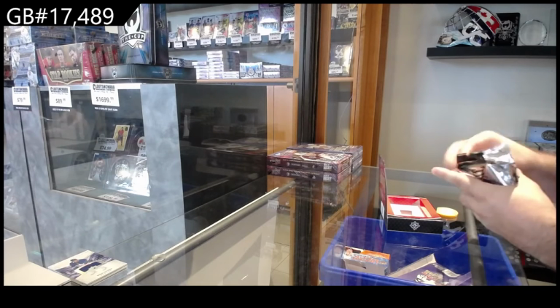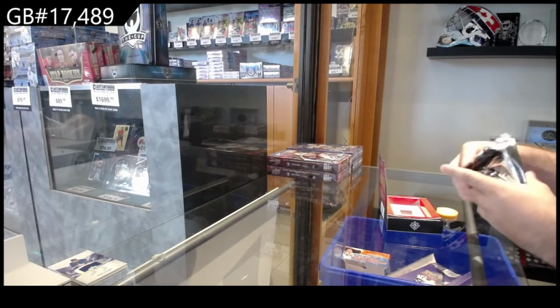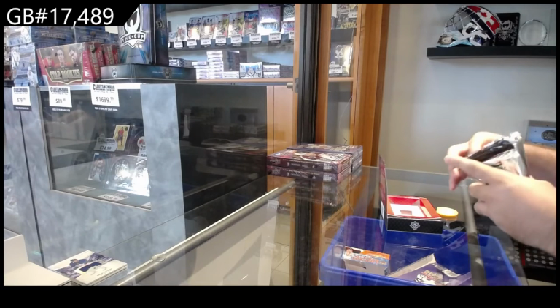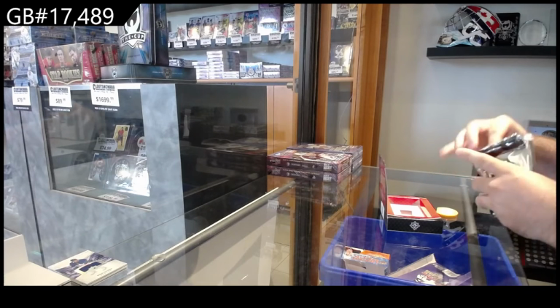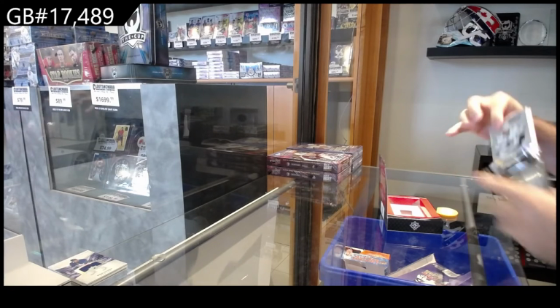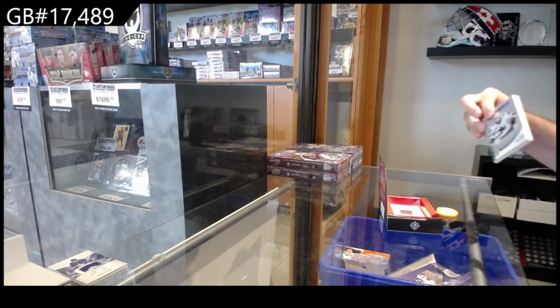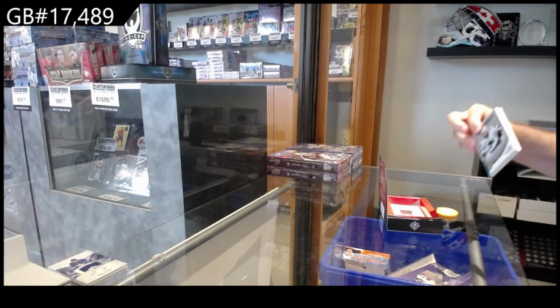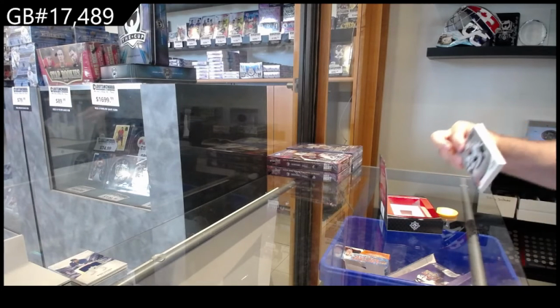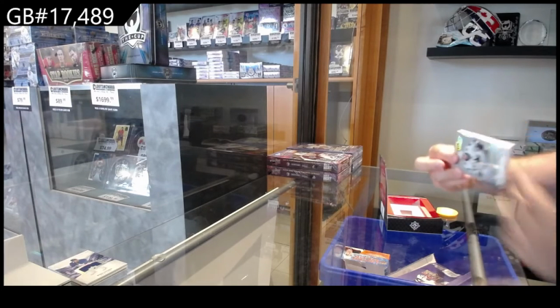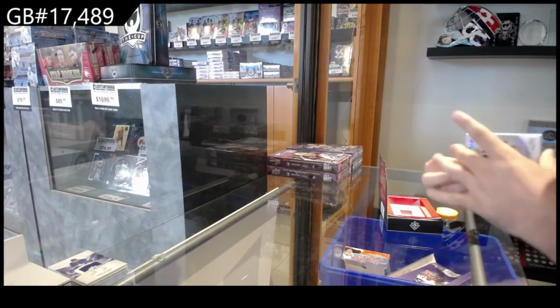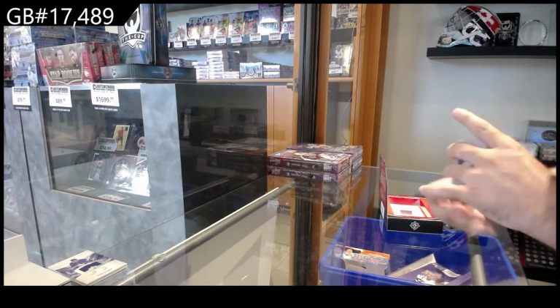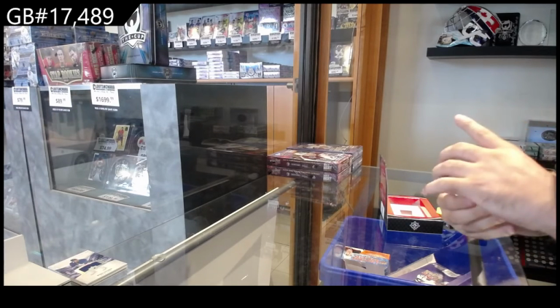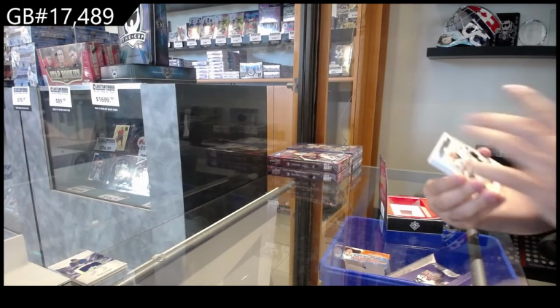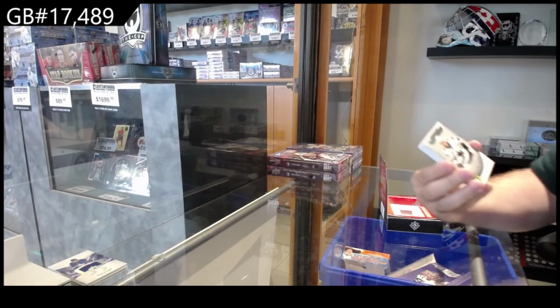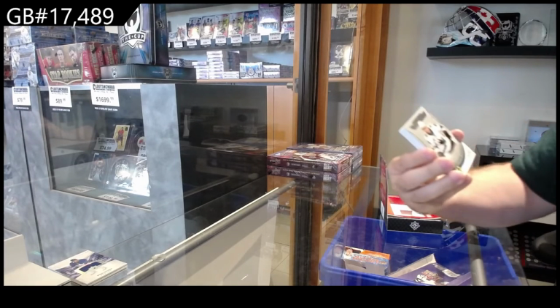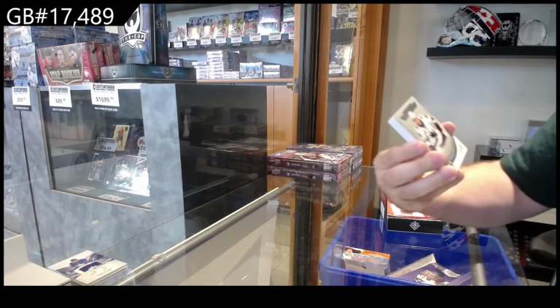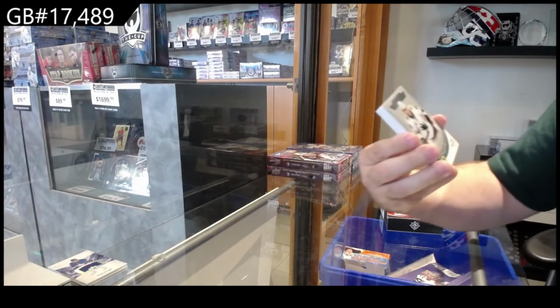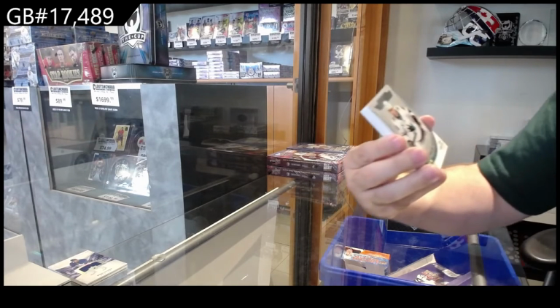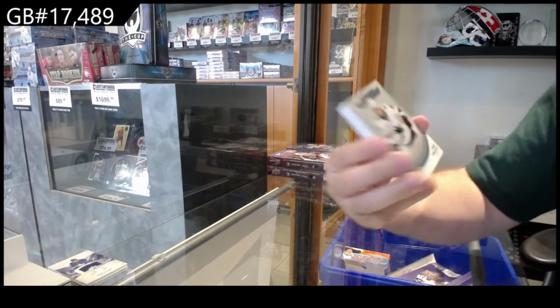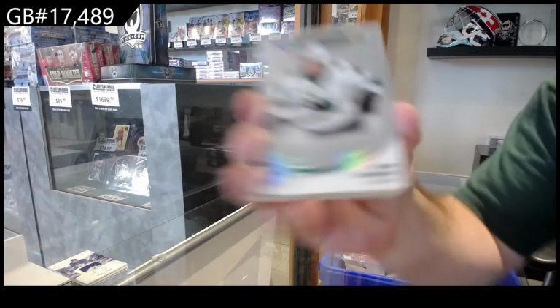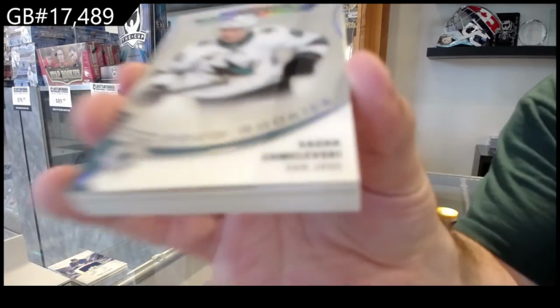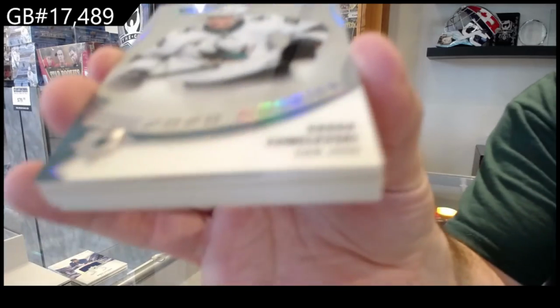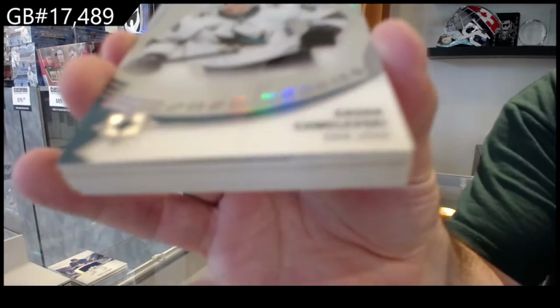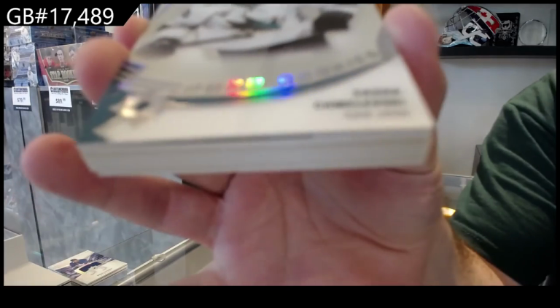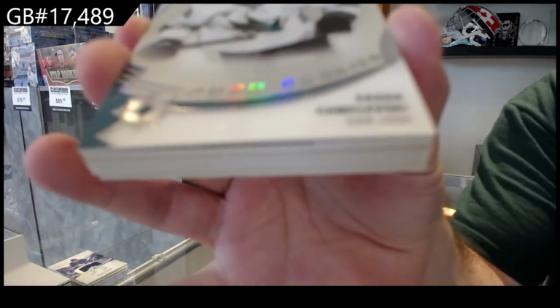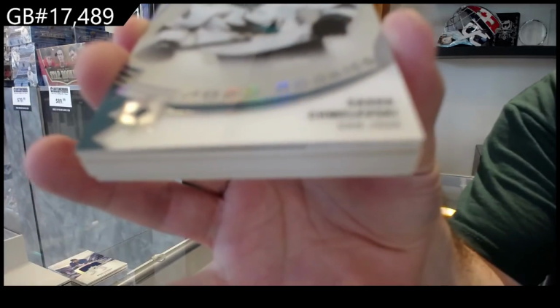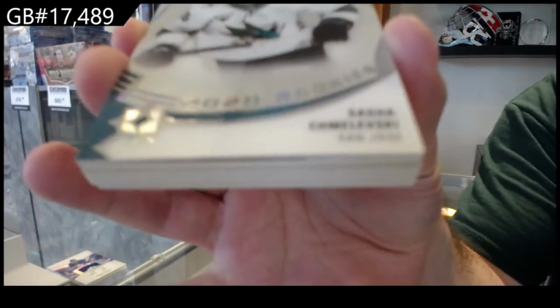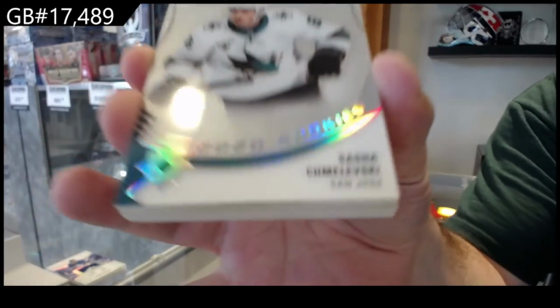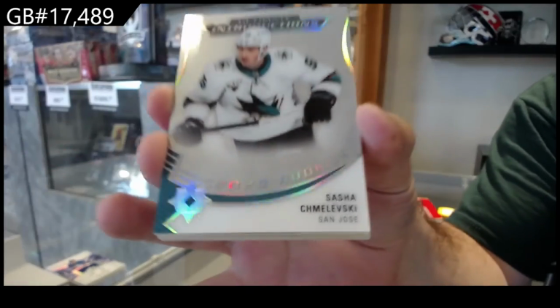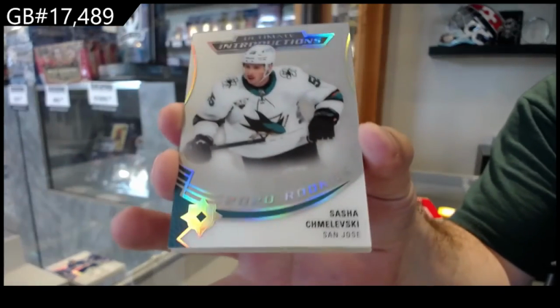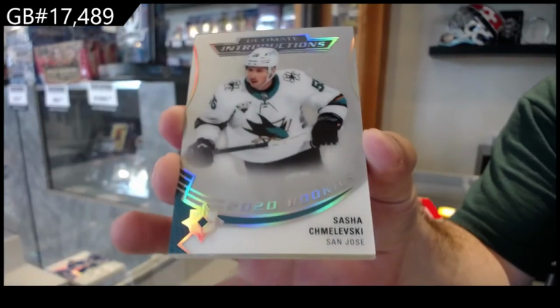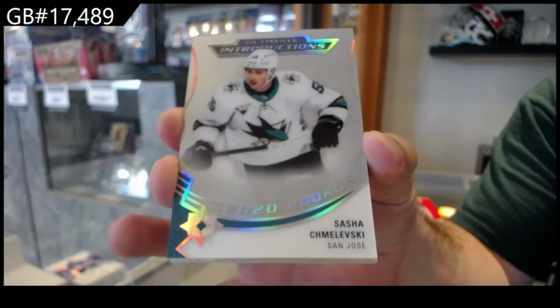I think we've got a patch. We've got a Schmolewski for San Jose — Introductions.